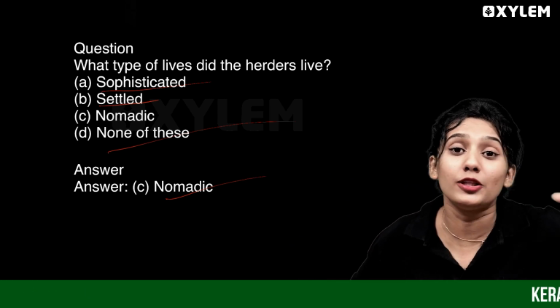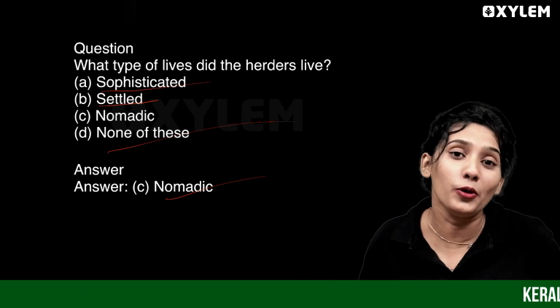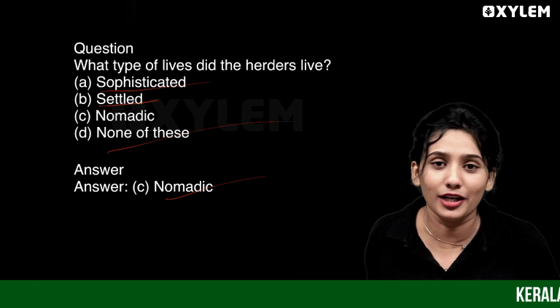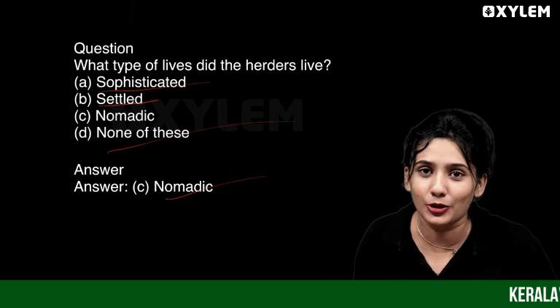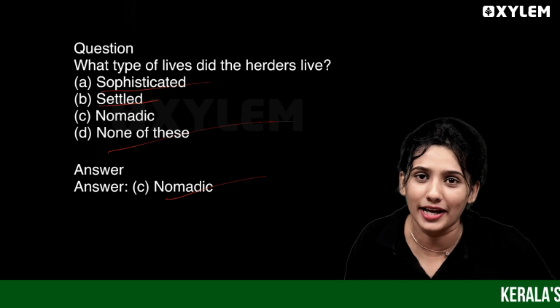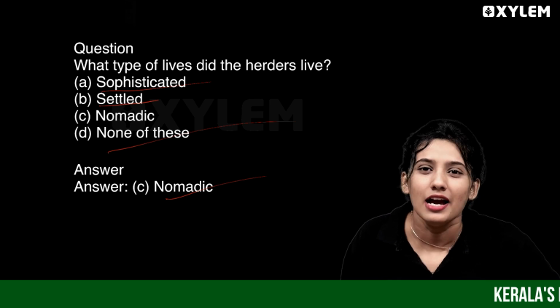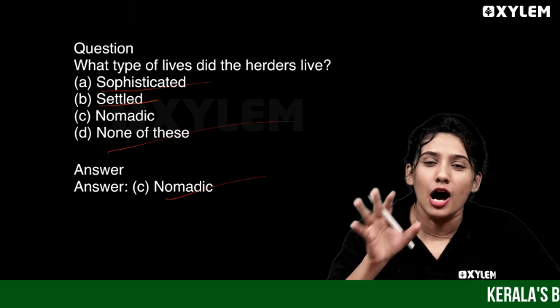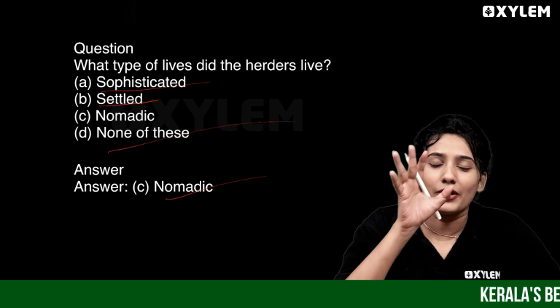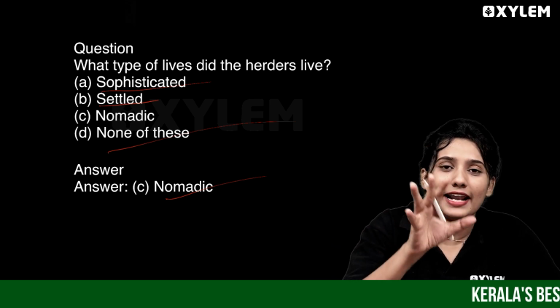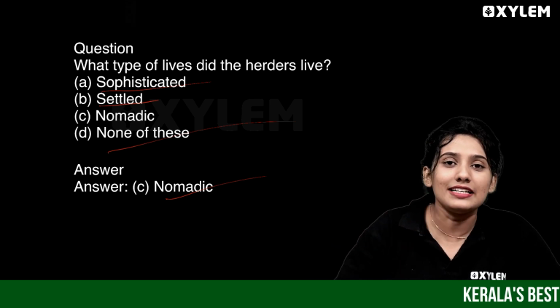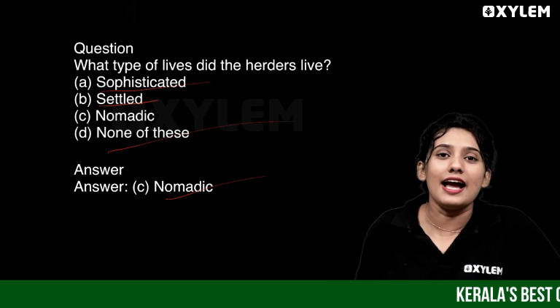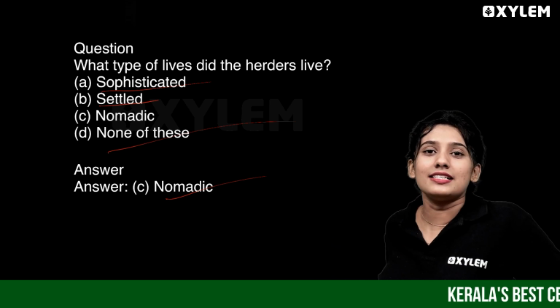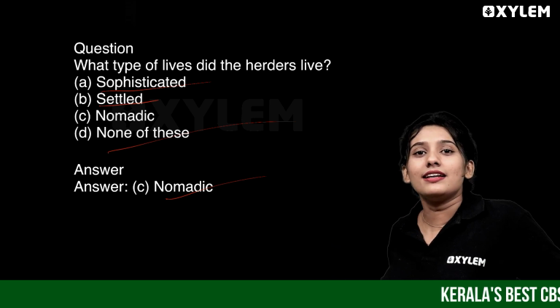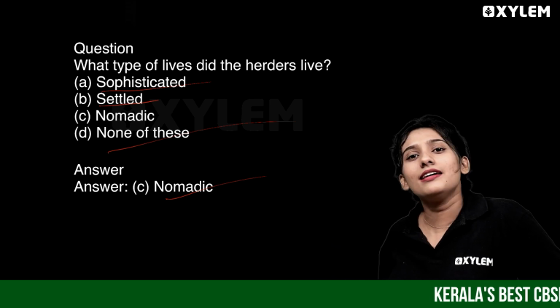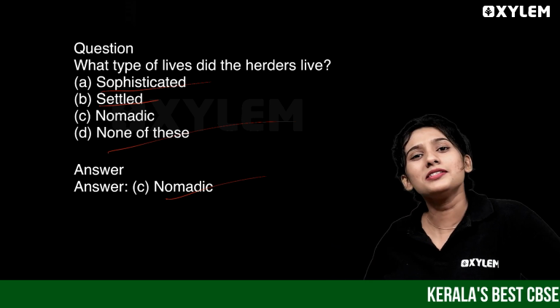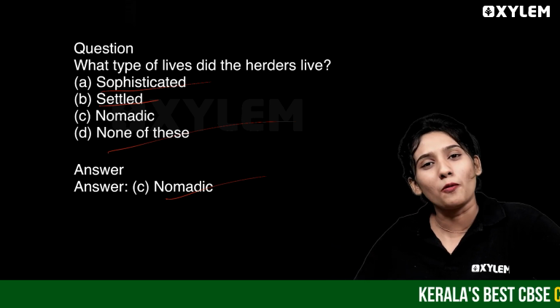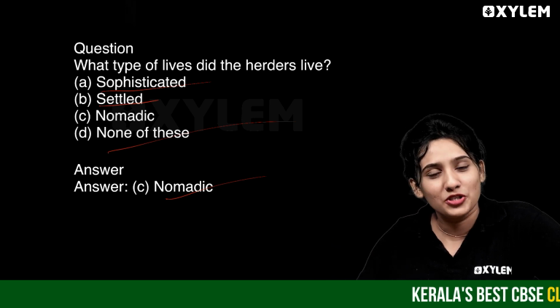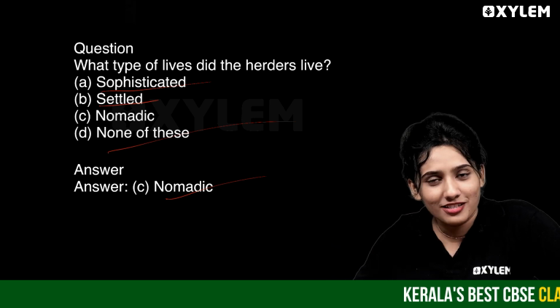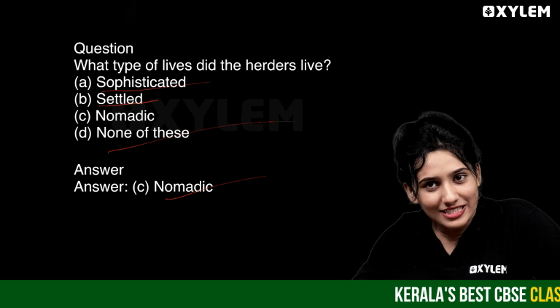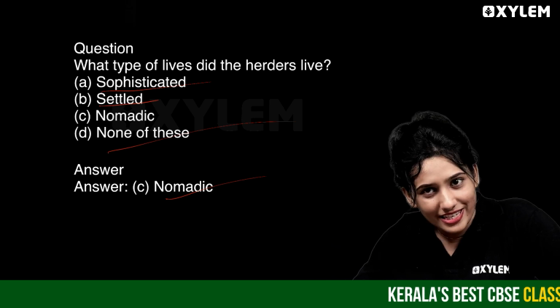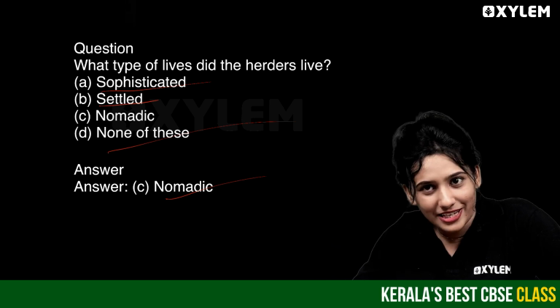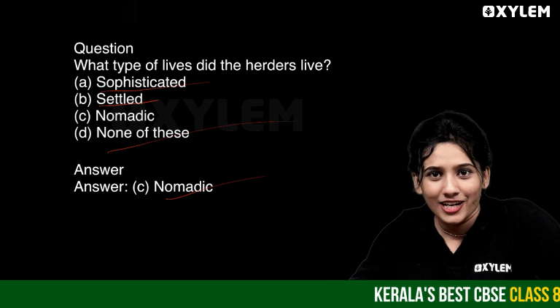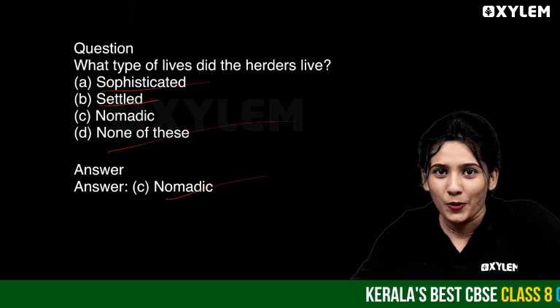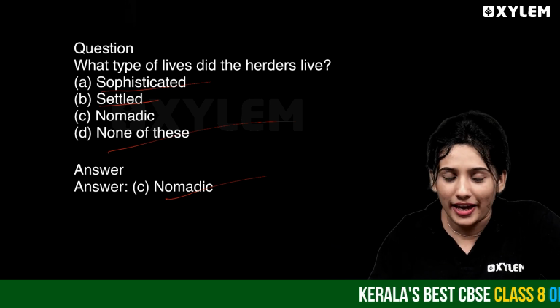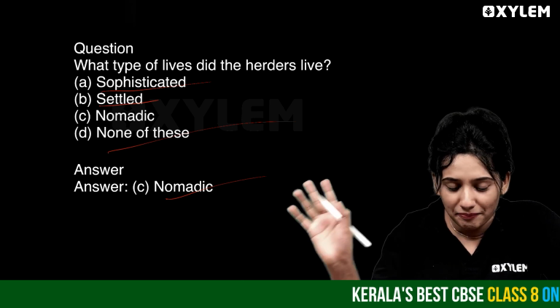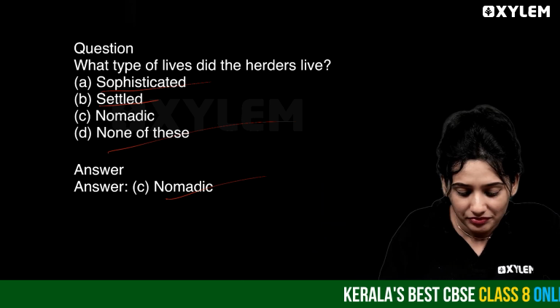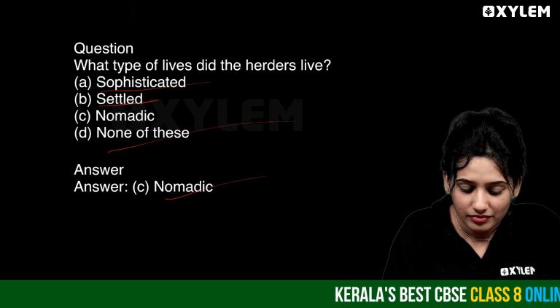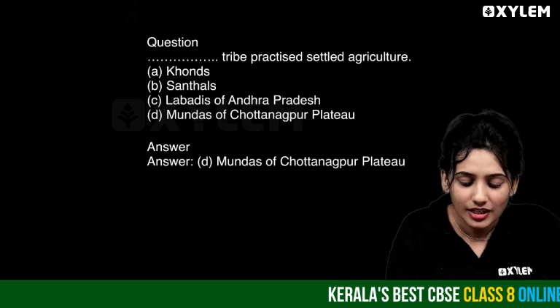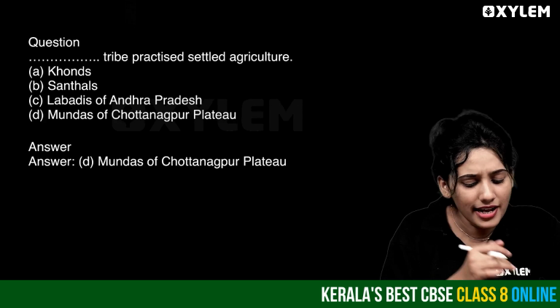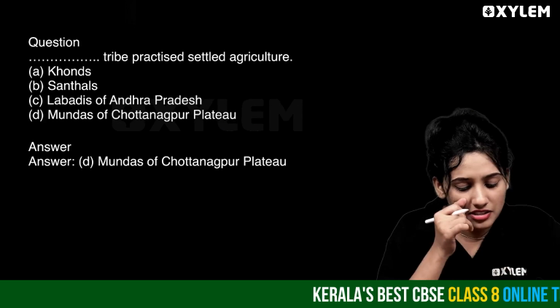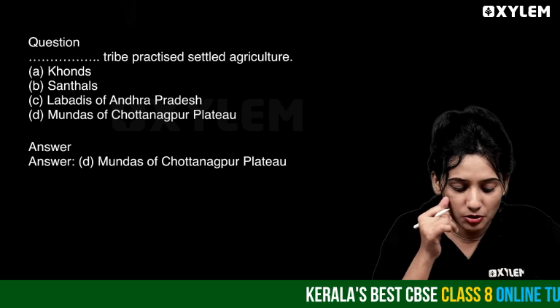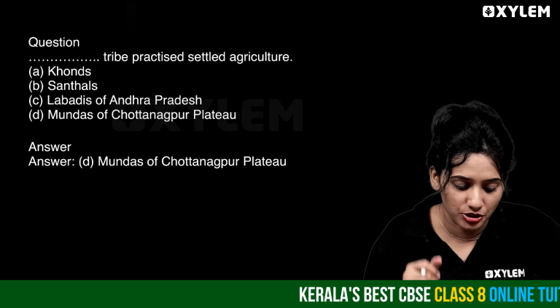The correct answer is Option C. Next question.